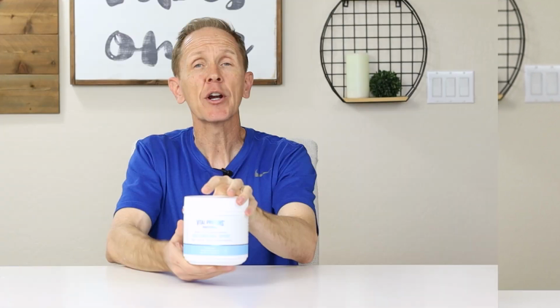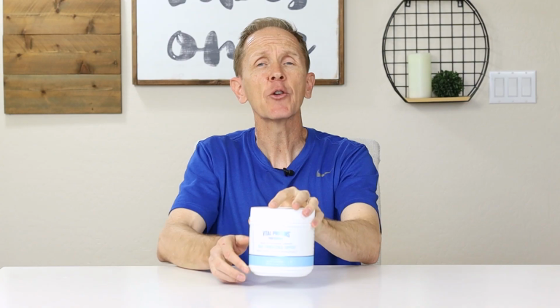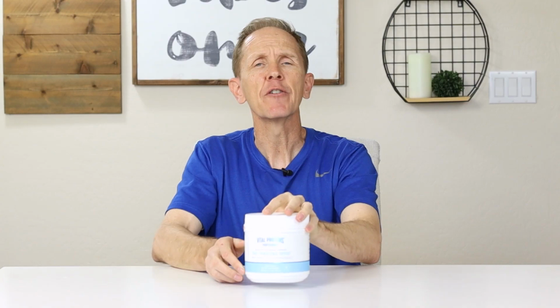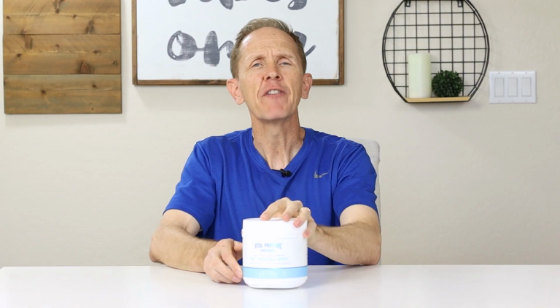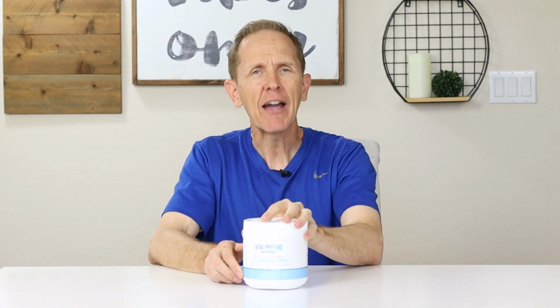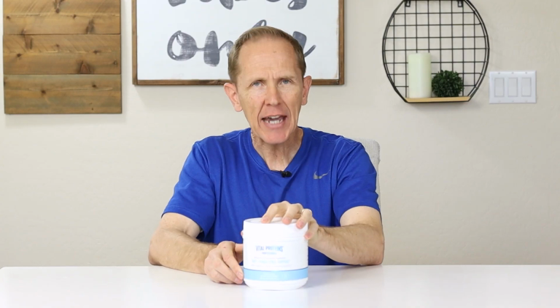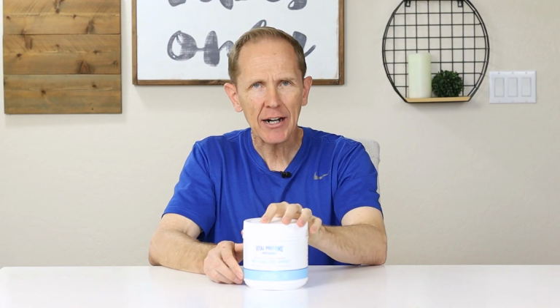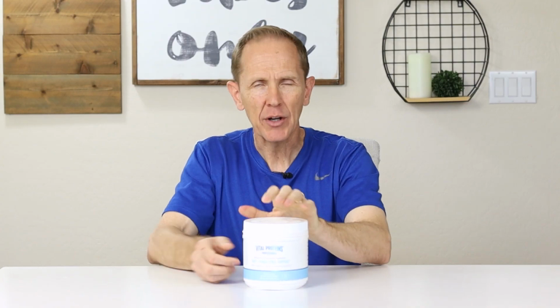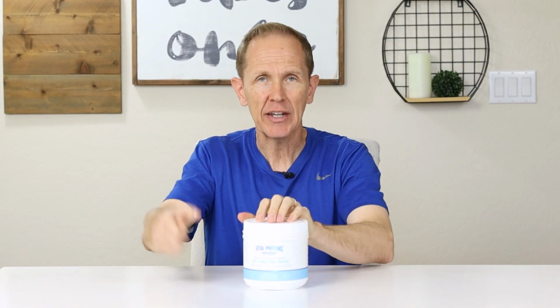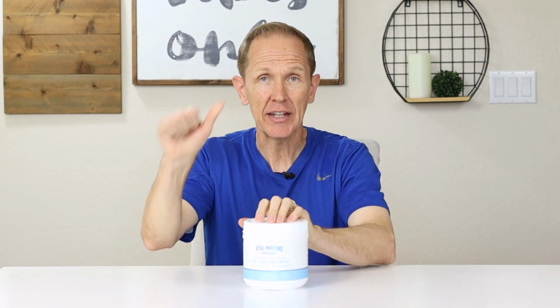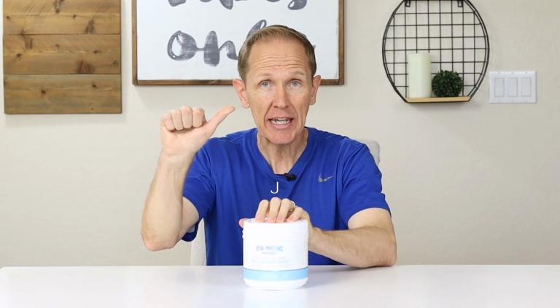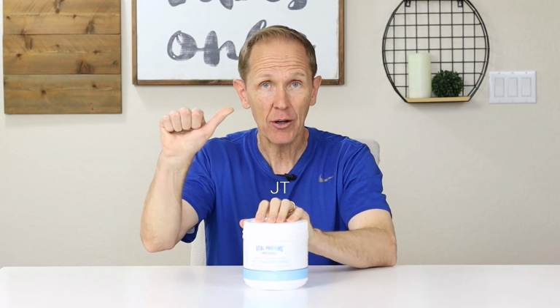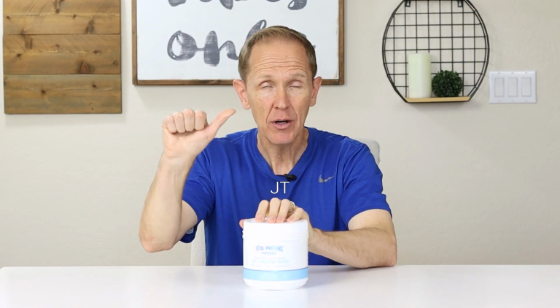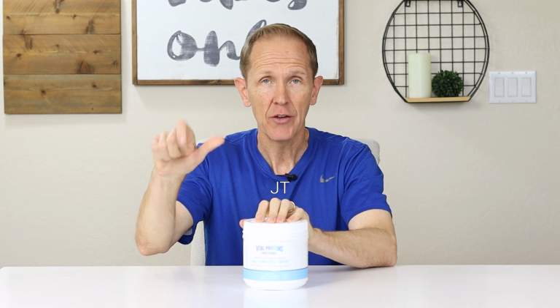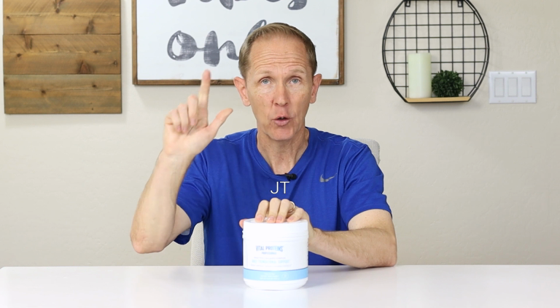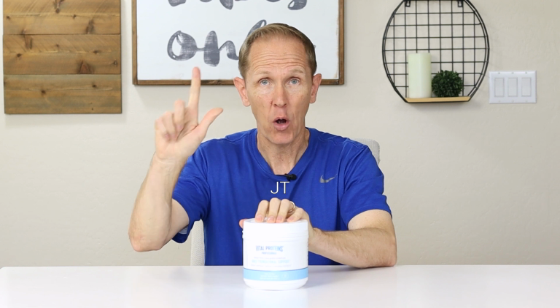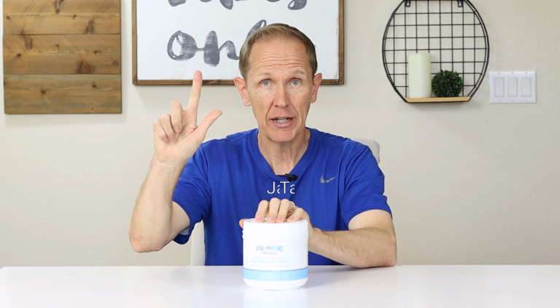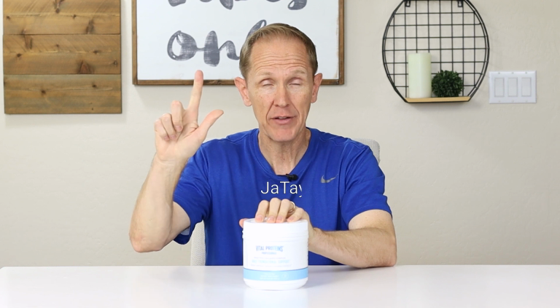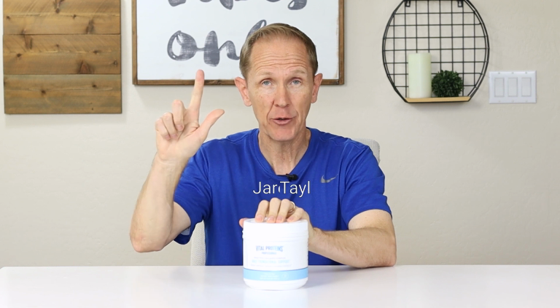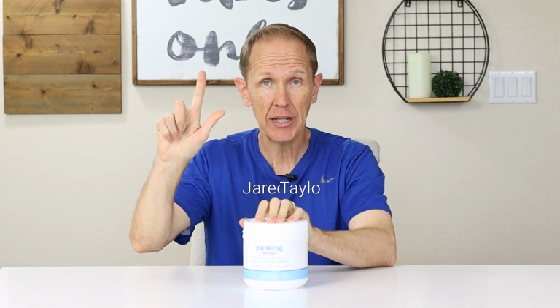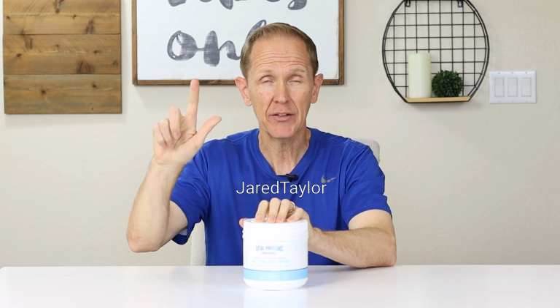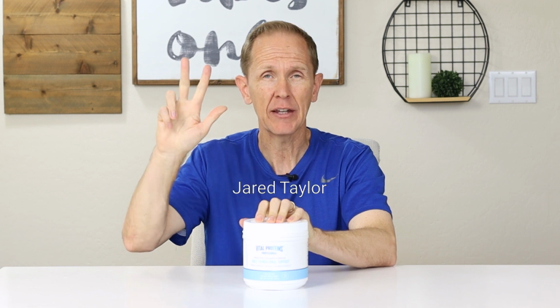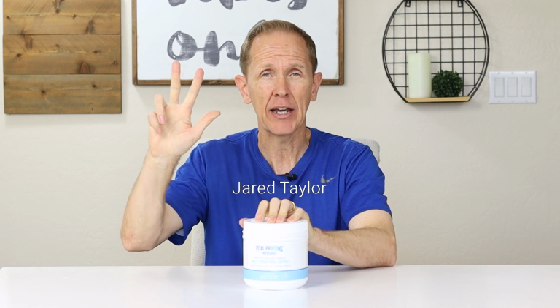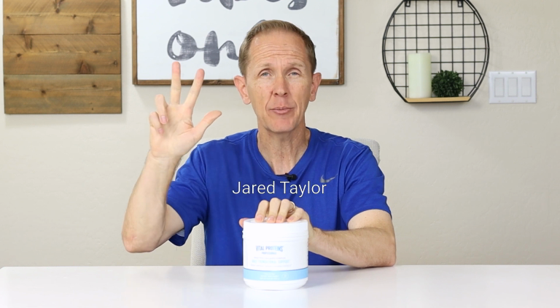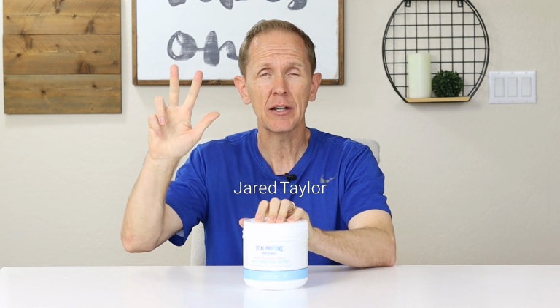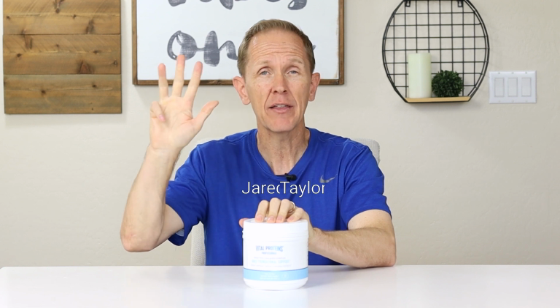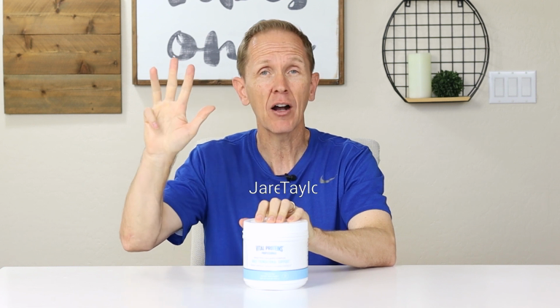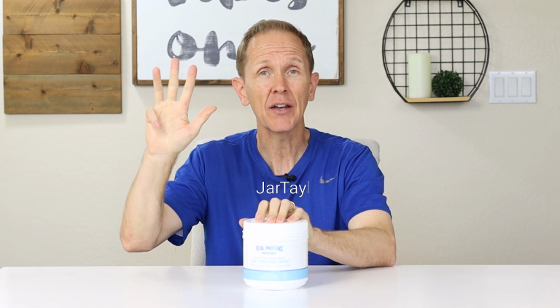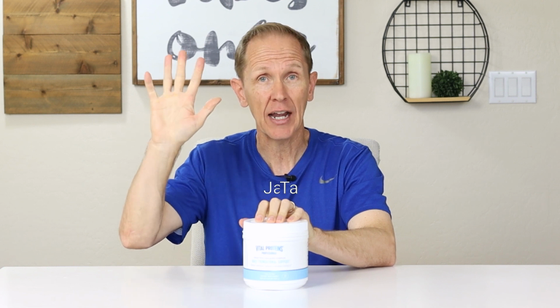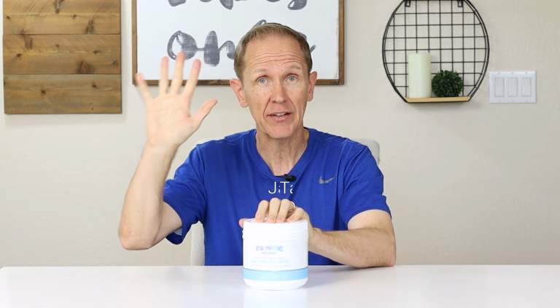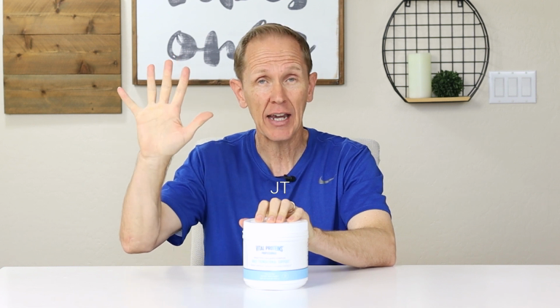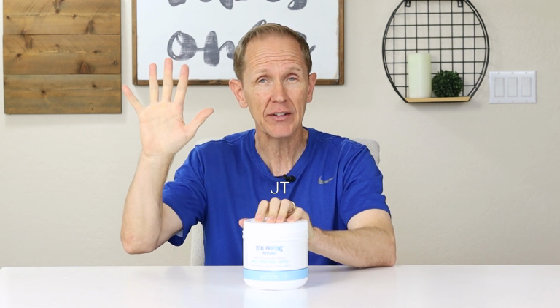Now we're gonna go through five categories: is it keto, the quality of the ingredients, the availability, the cost, and the taste.